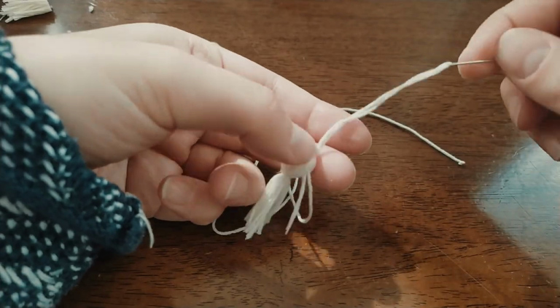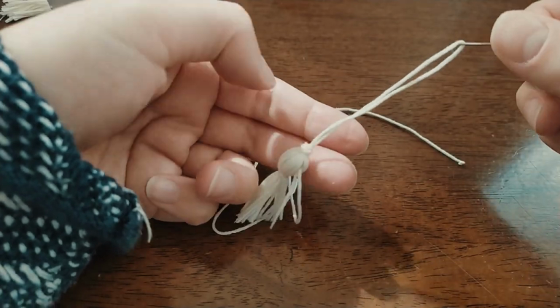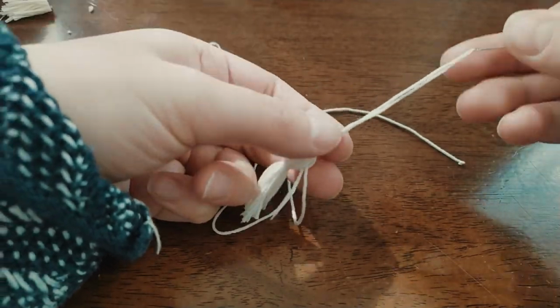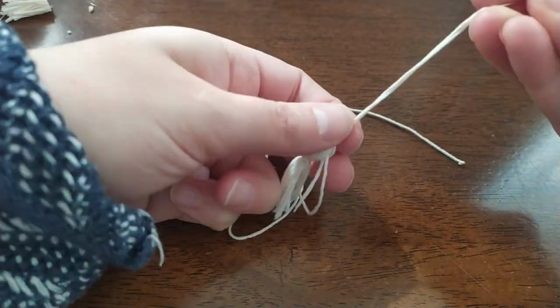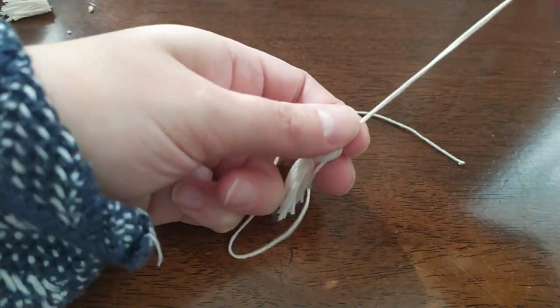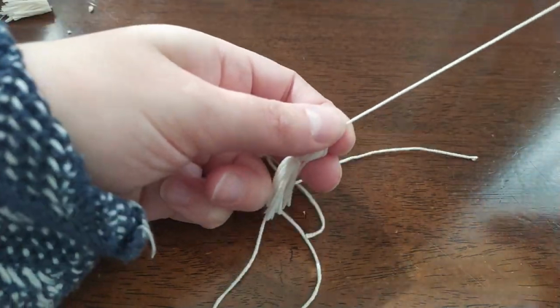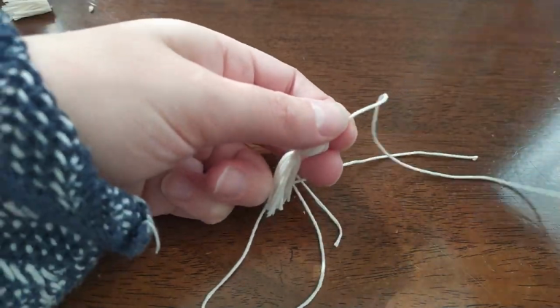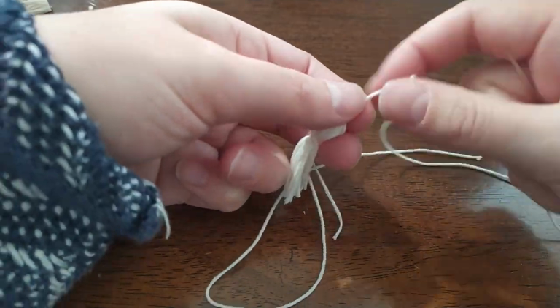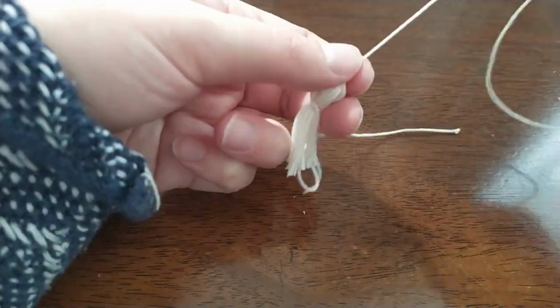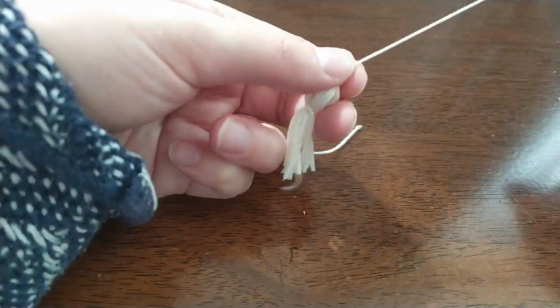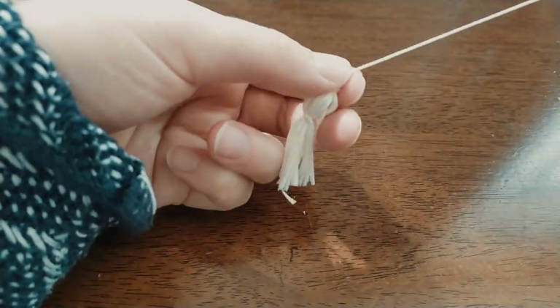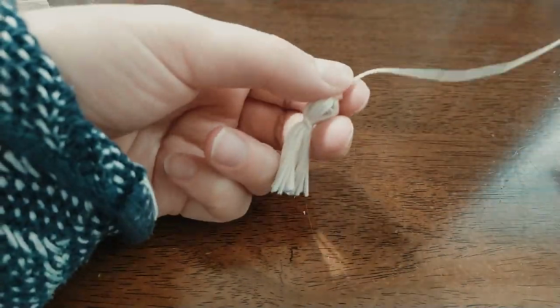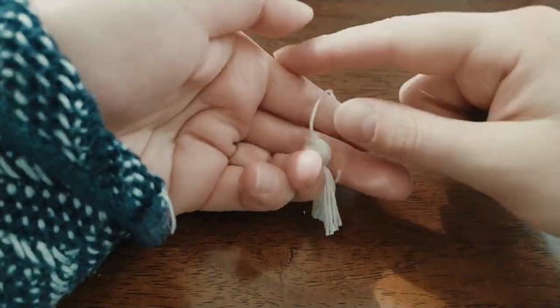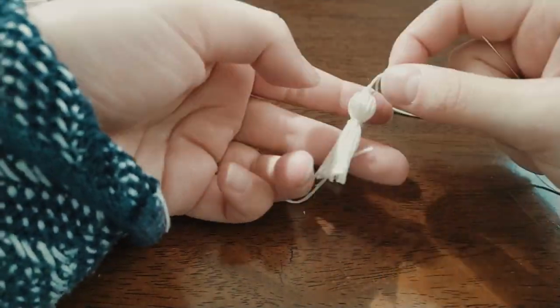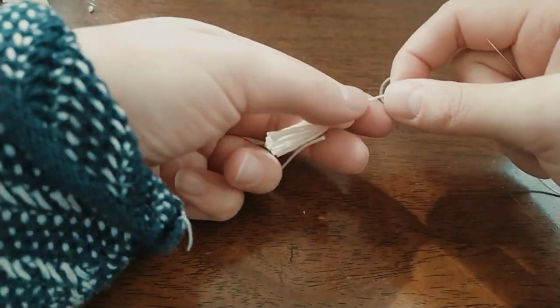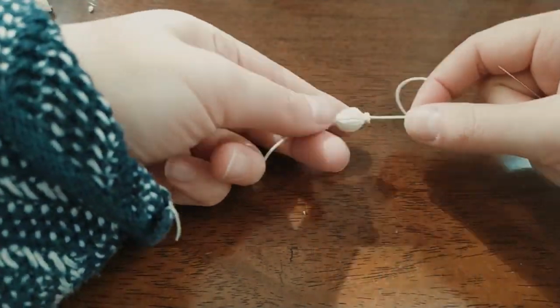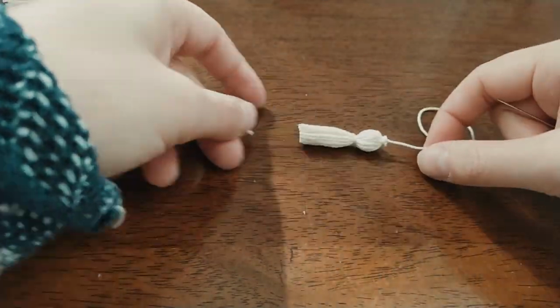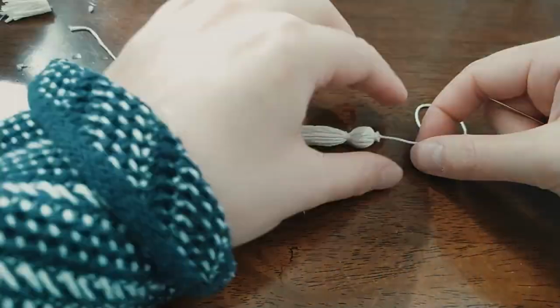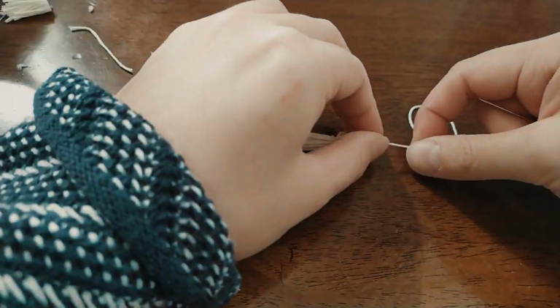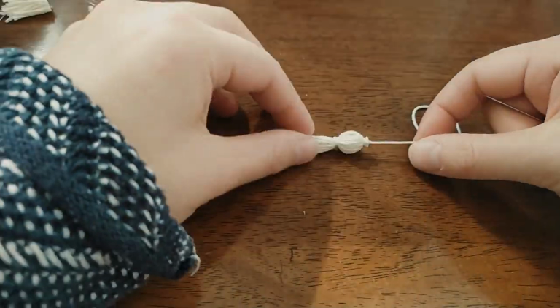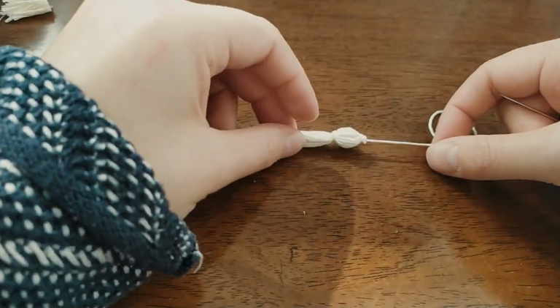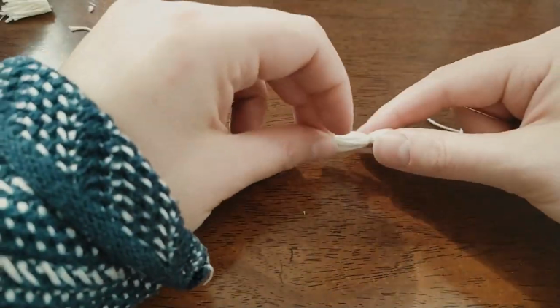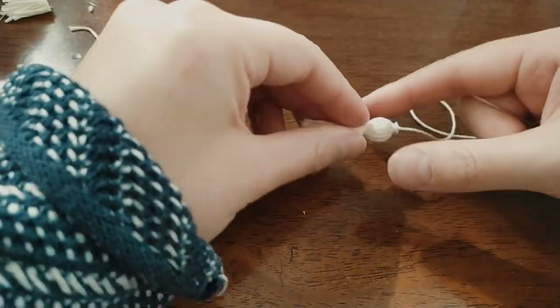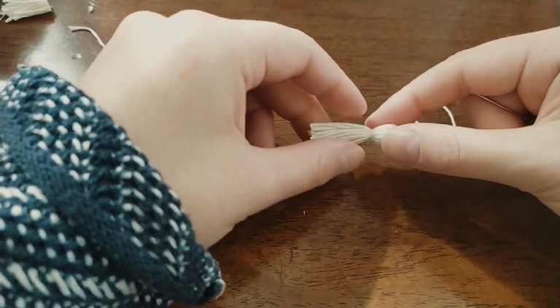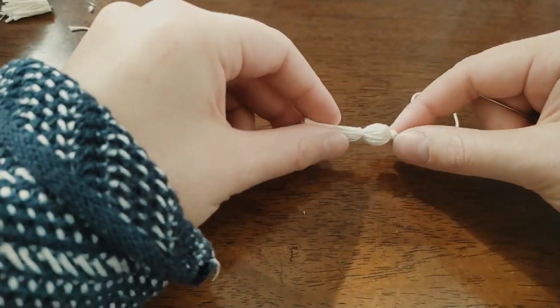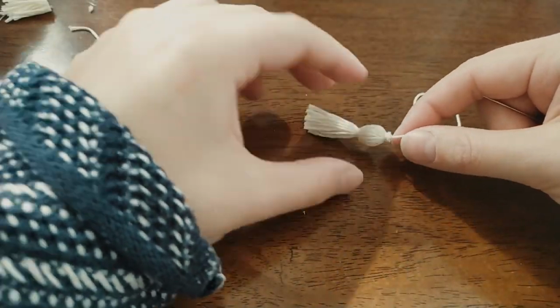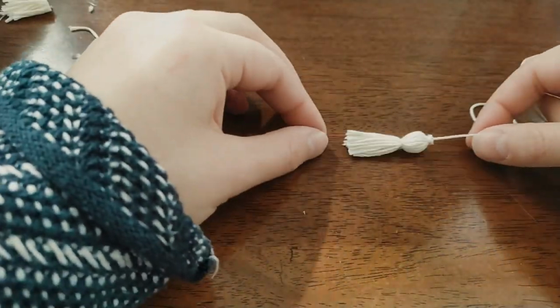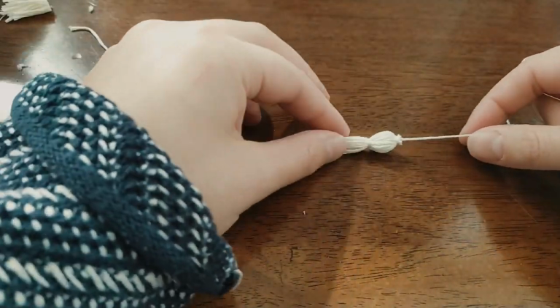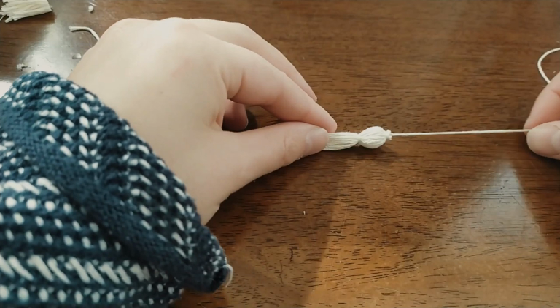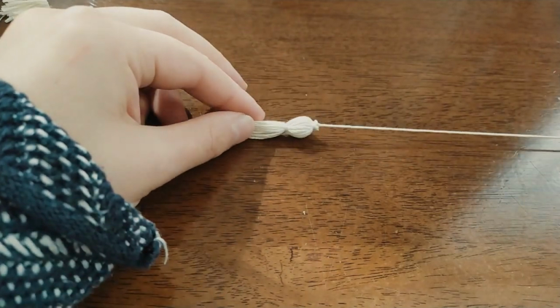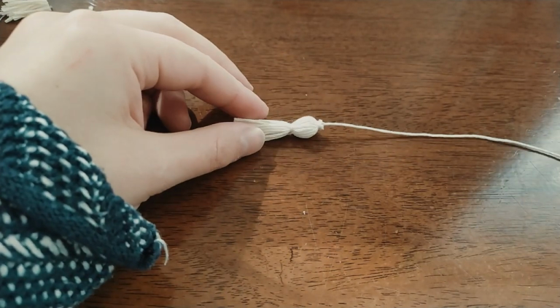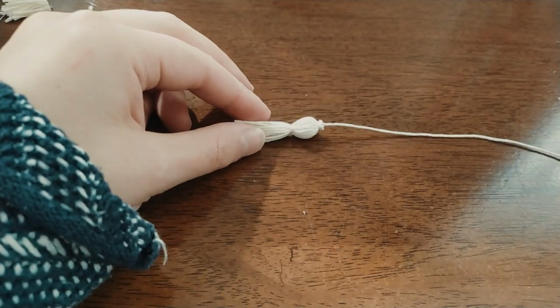Pass the thread through the sleeve tunnel and then attach the second tassel to the end of the thread.